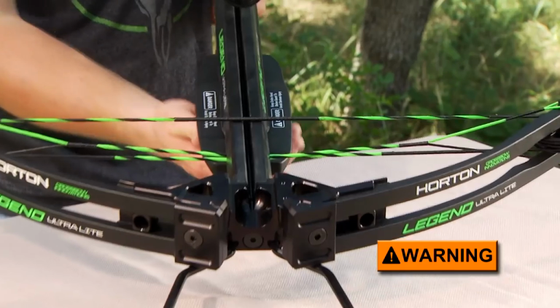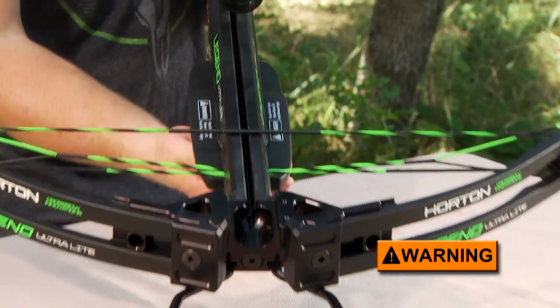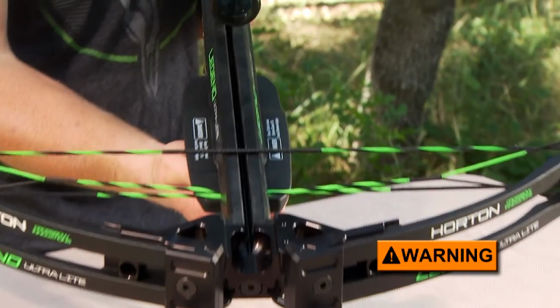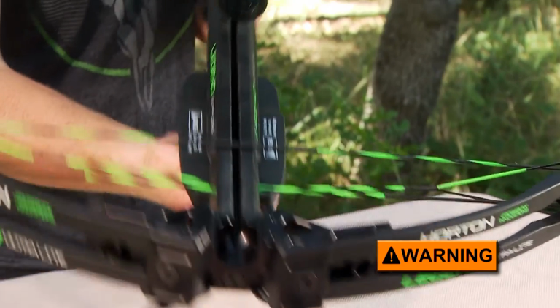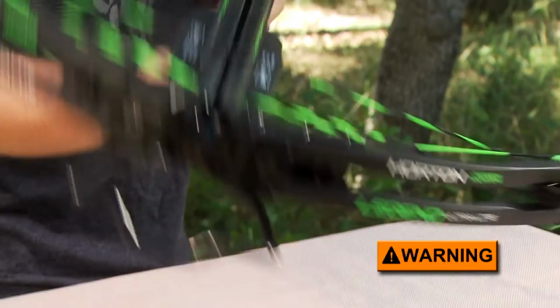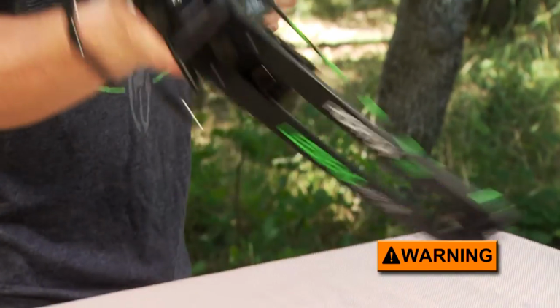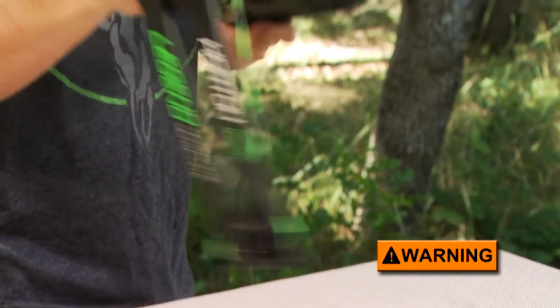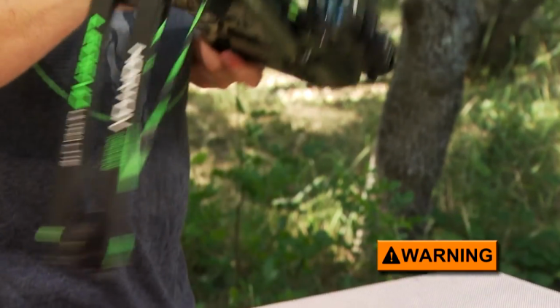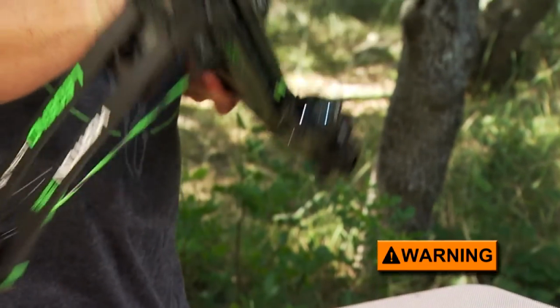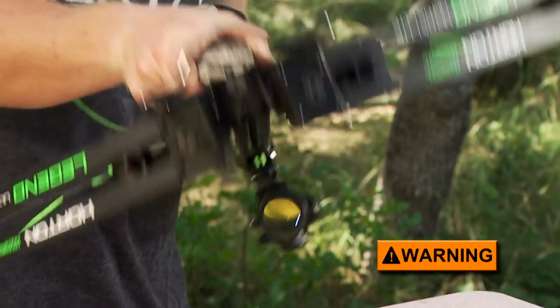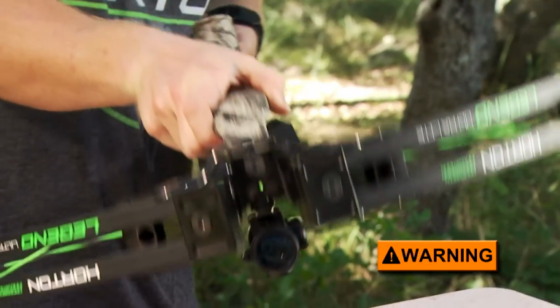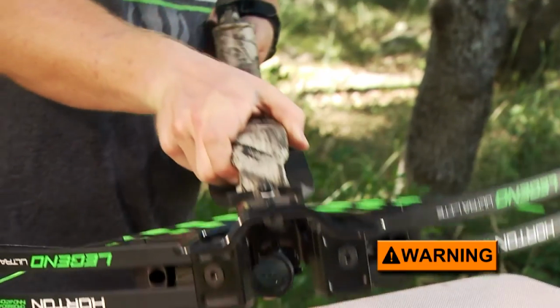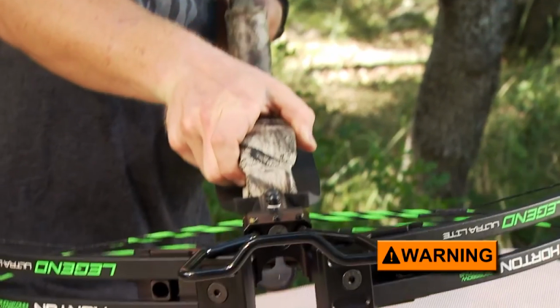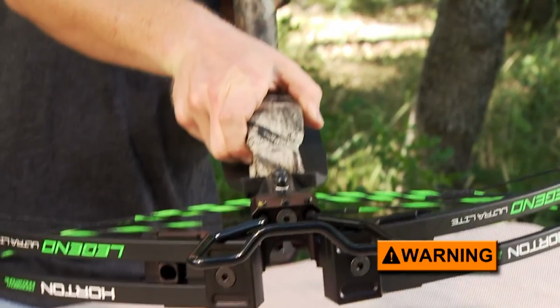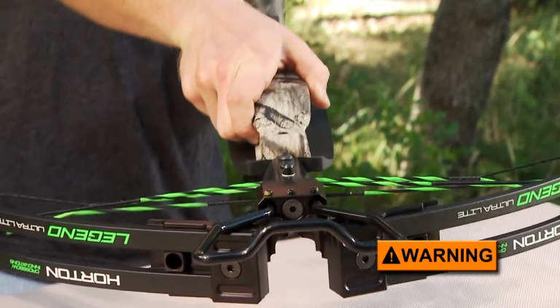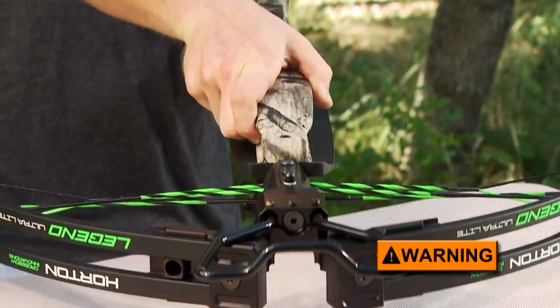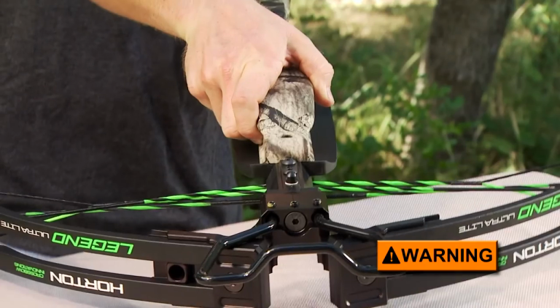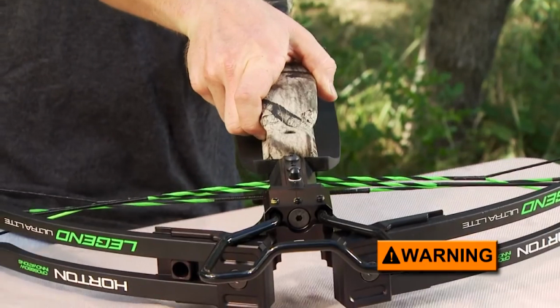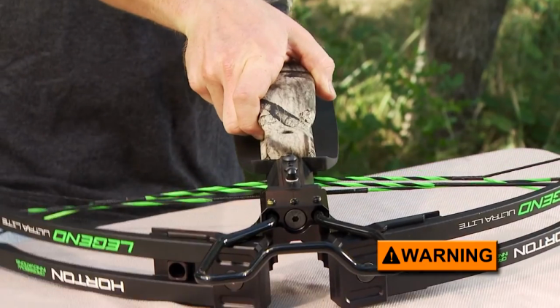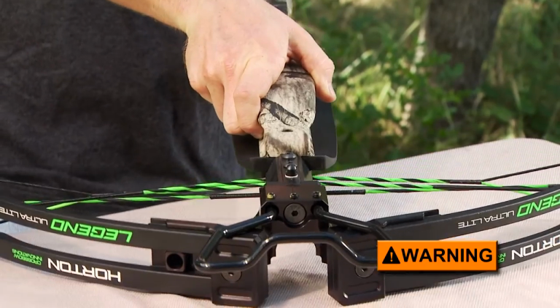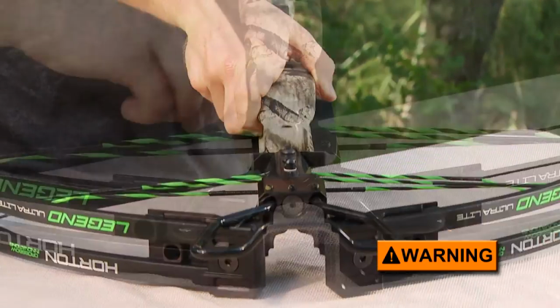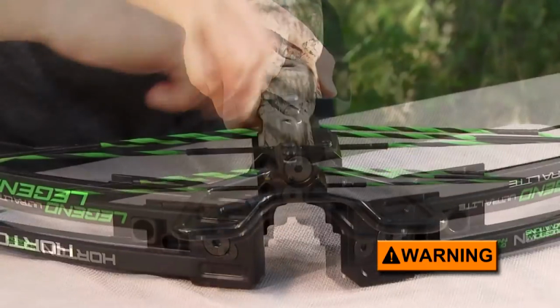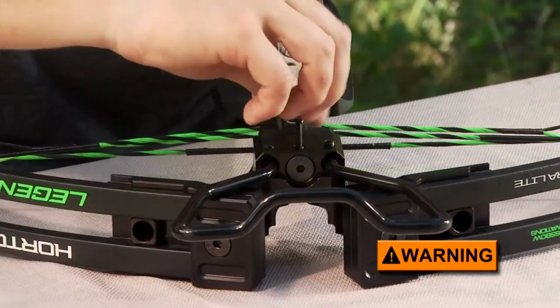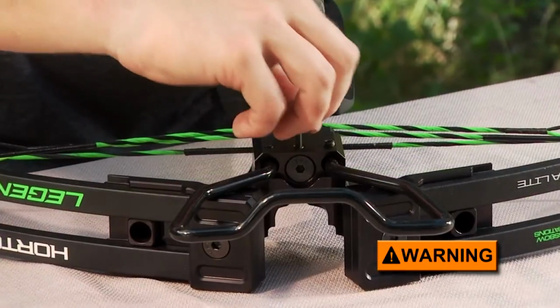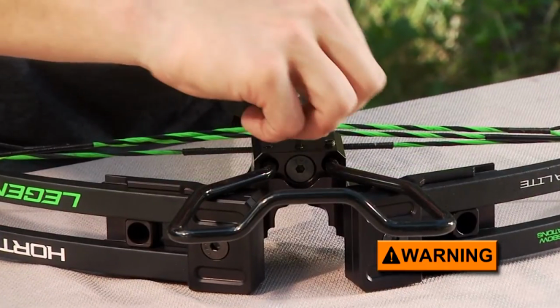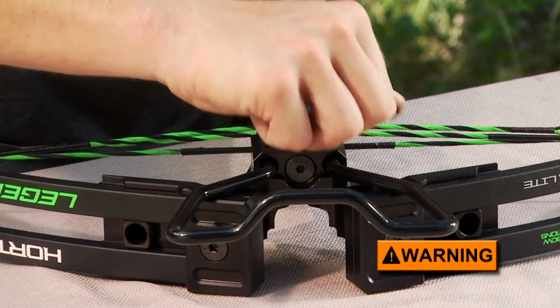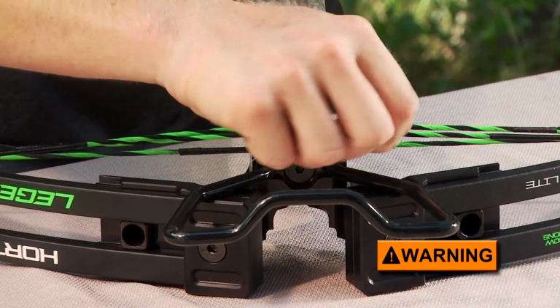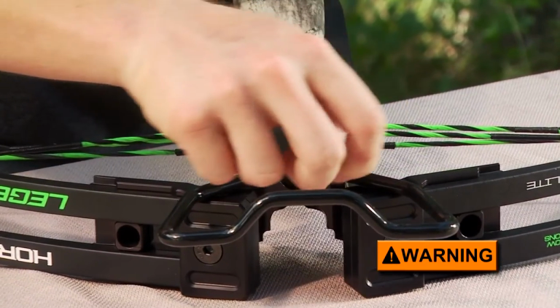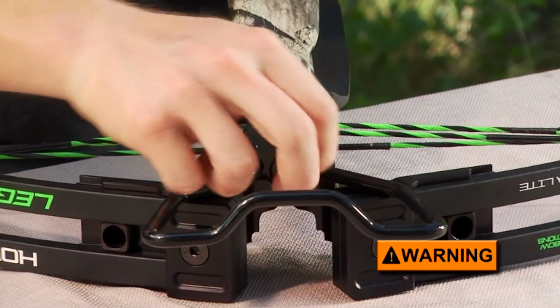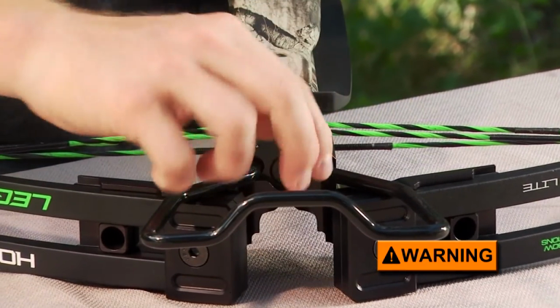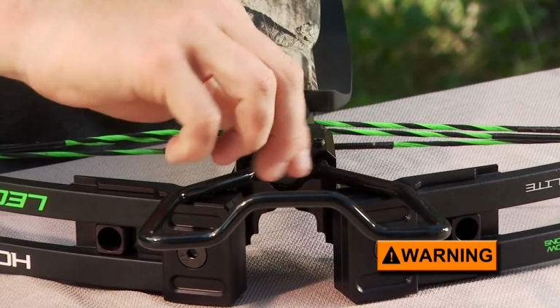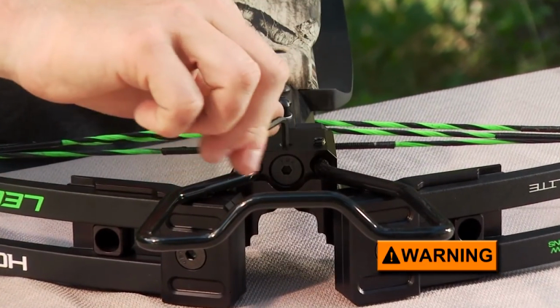Tighten the set screws on the bottom of the riser to lock the main assembly bolt and the foot stirrup in place.